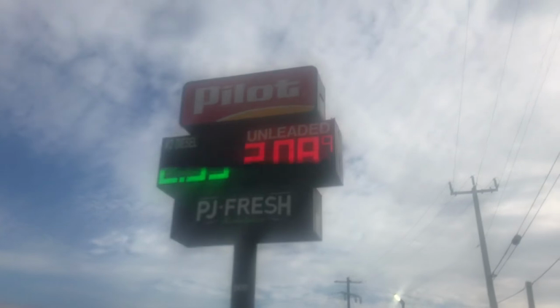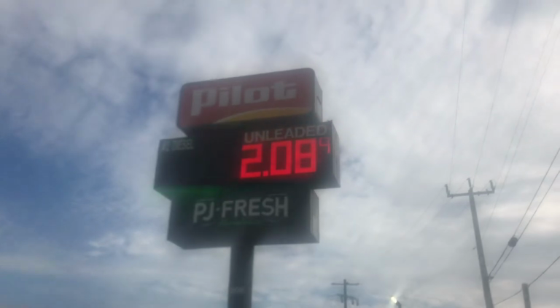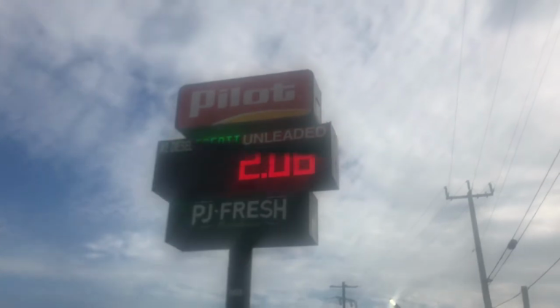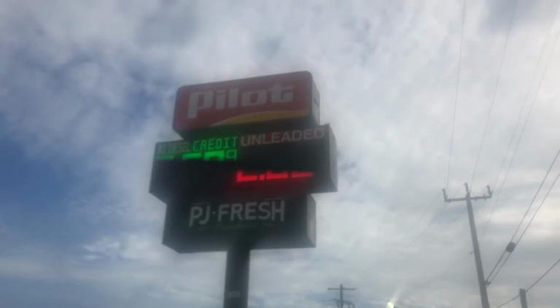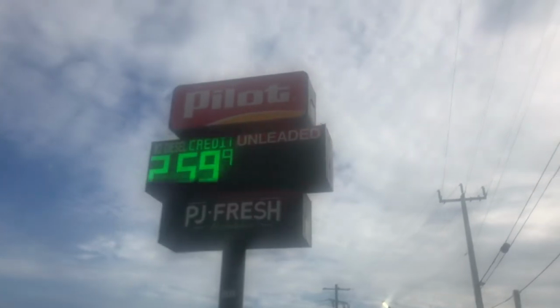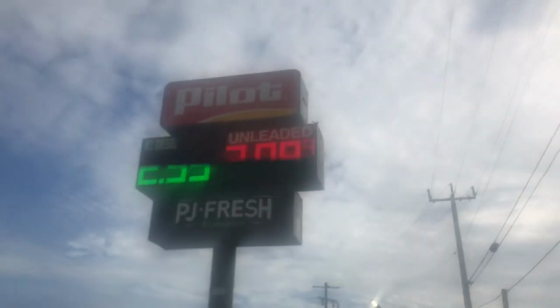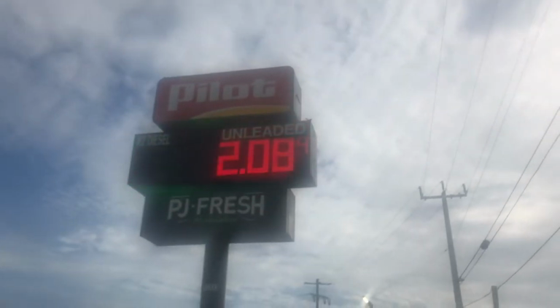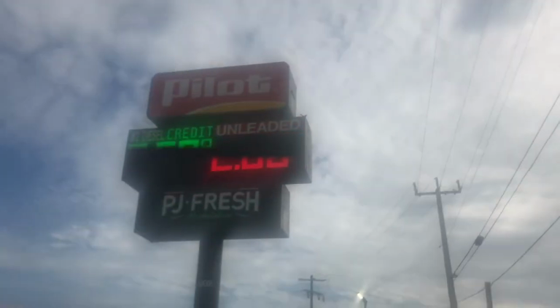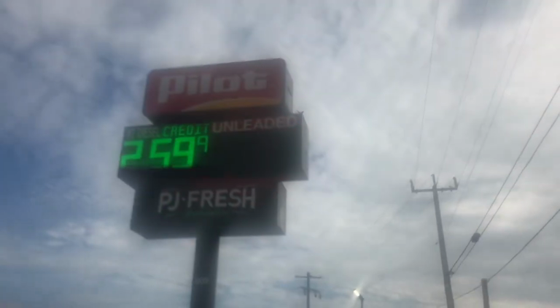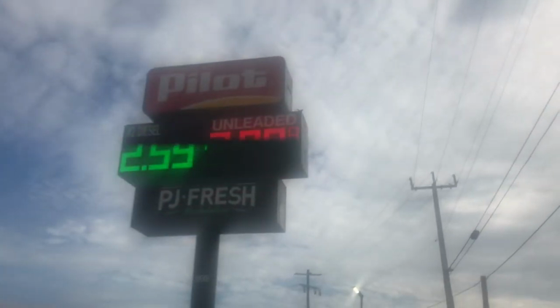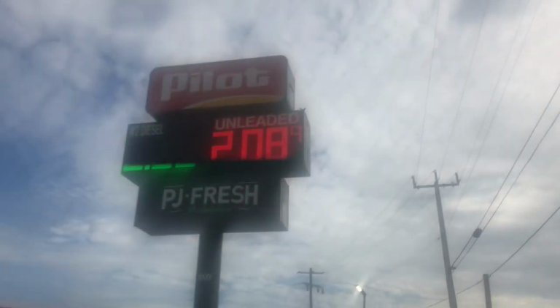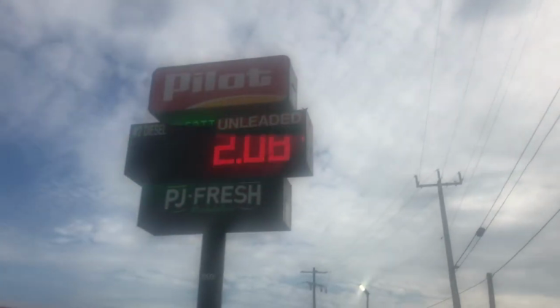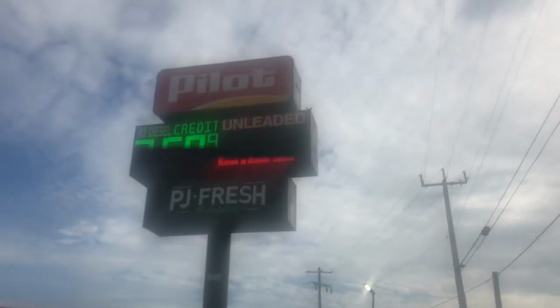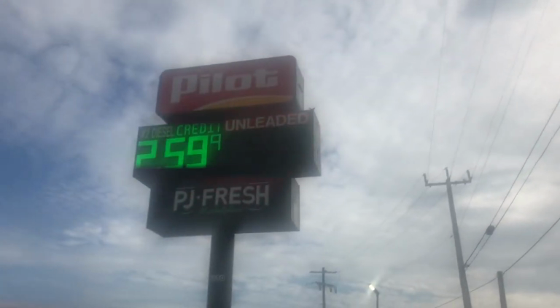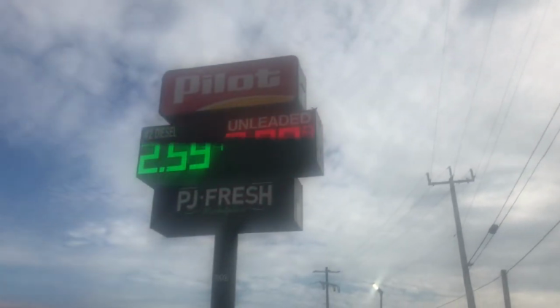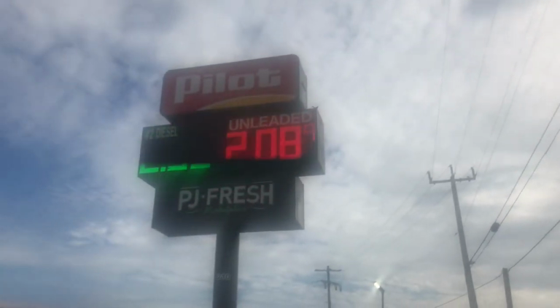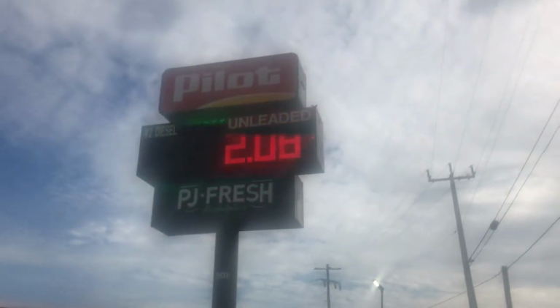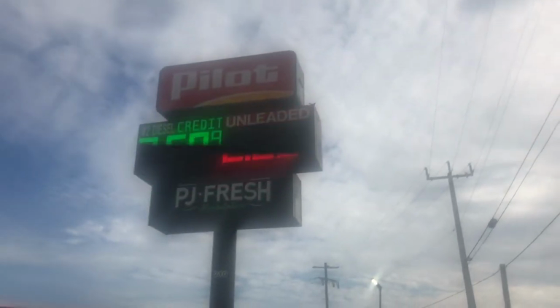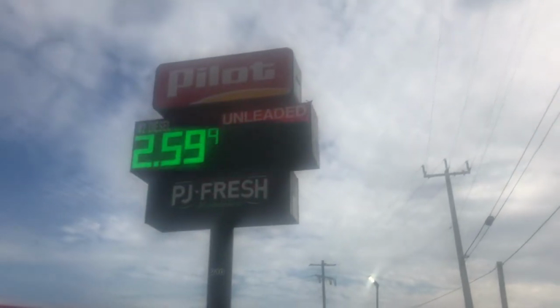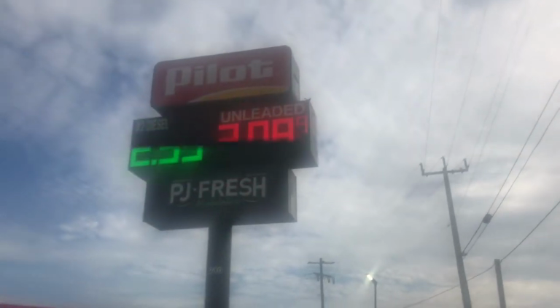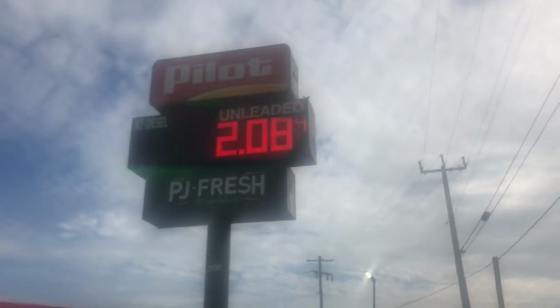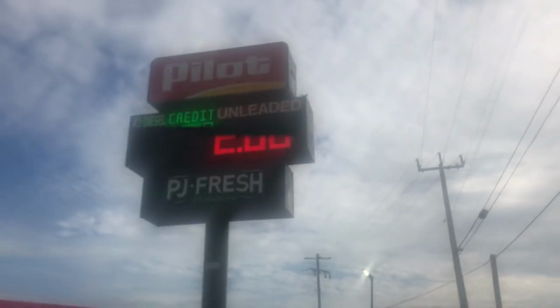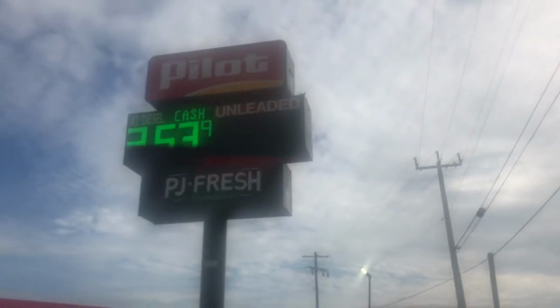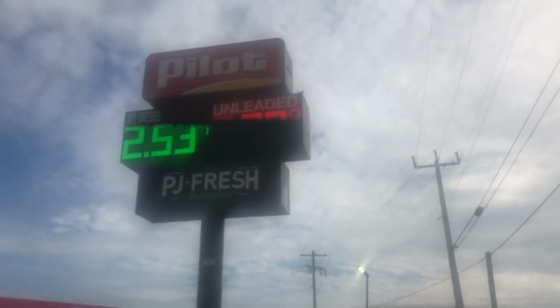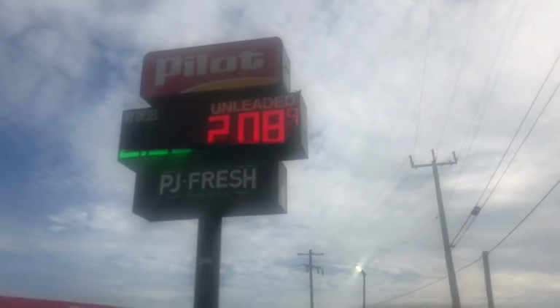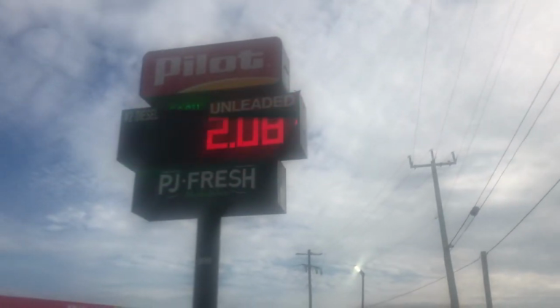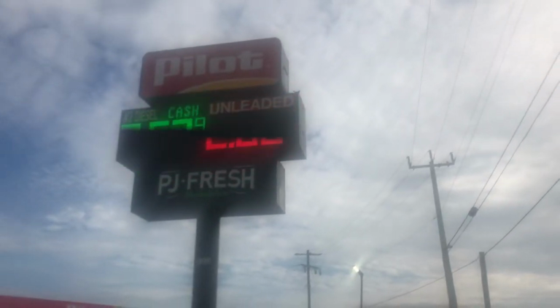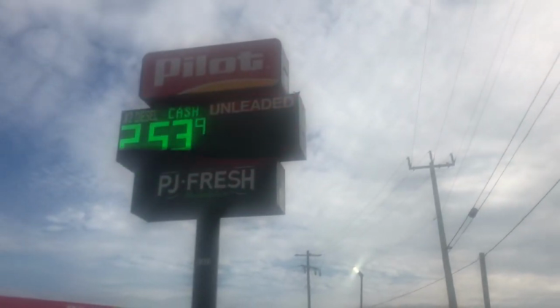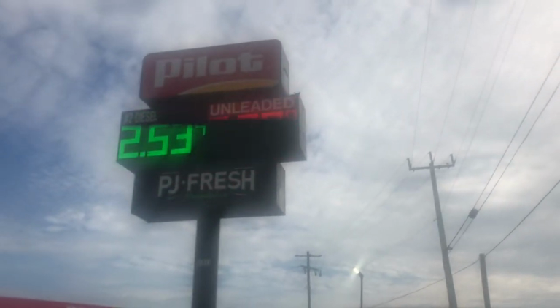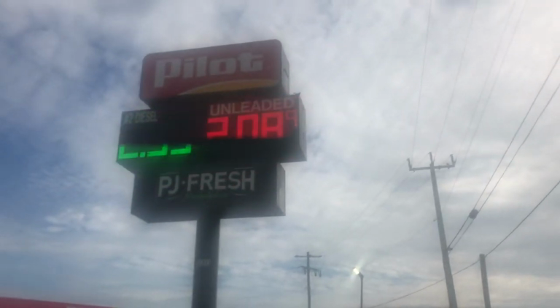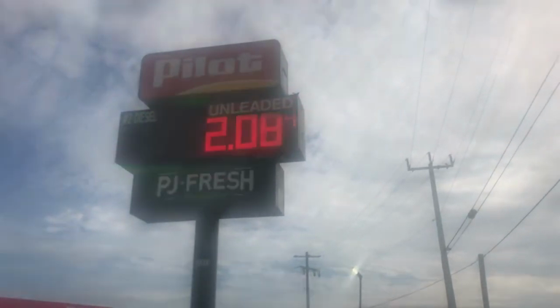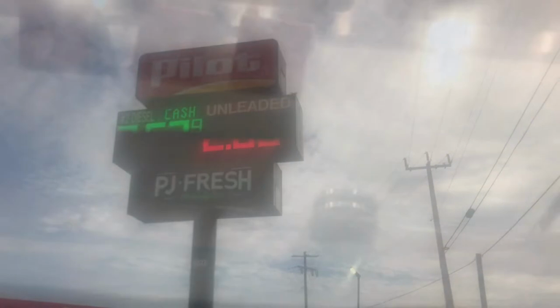Today I'm here at Pilot here in South Florida, hoping they have what I want. So I'm gonna go inside and see.